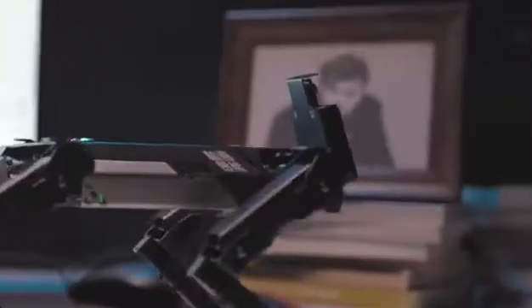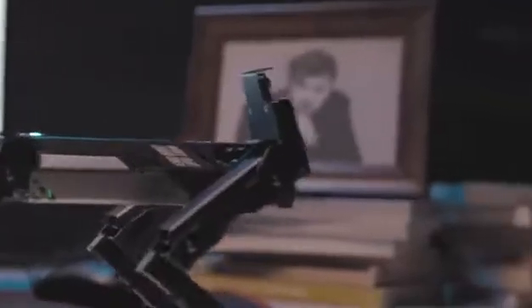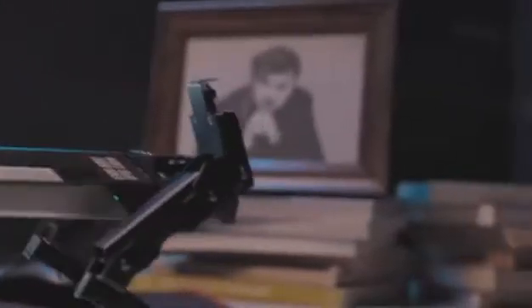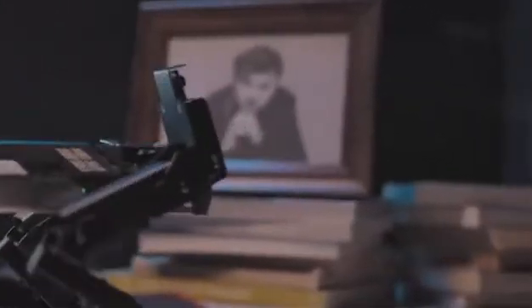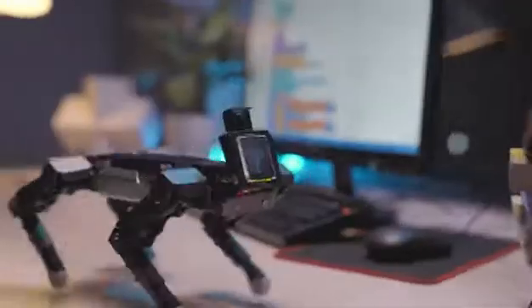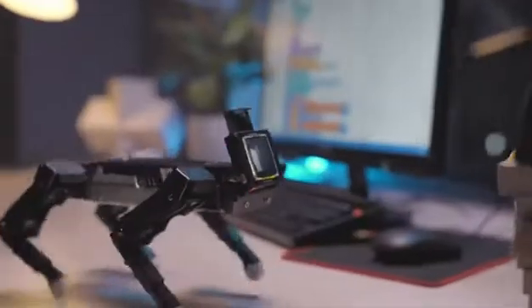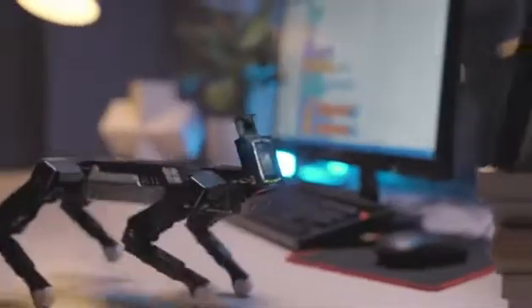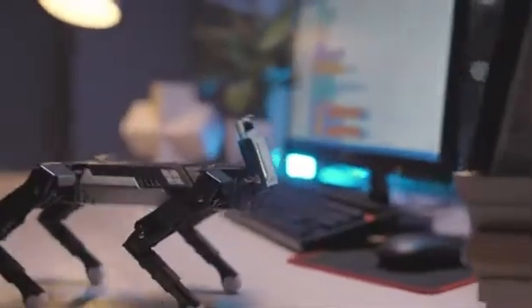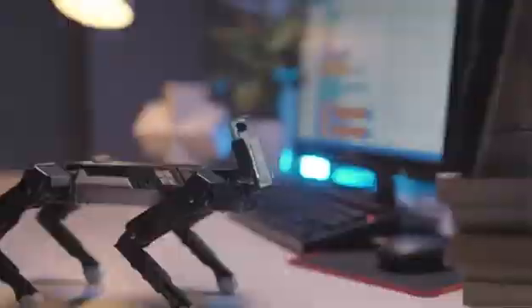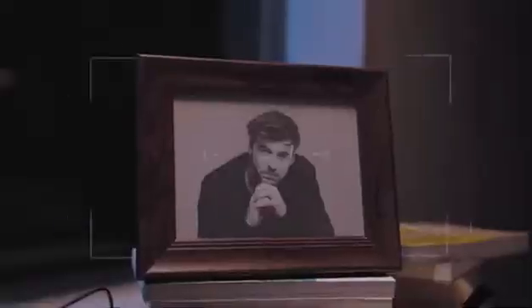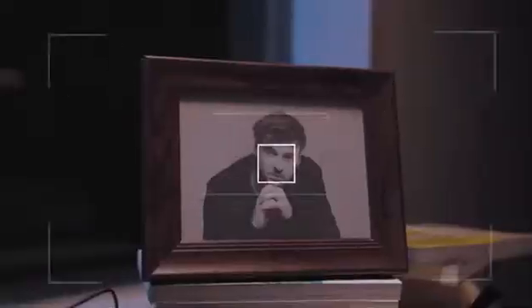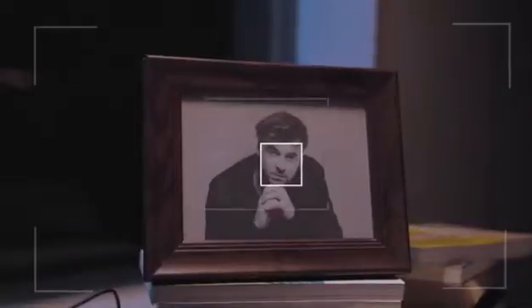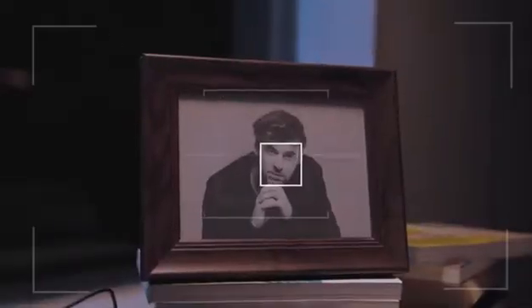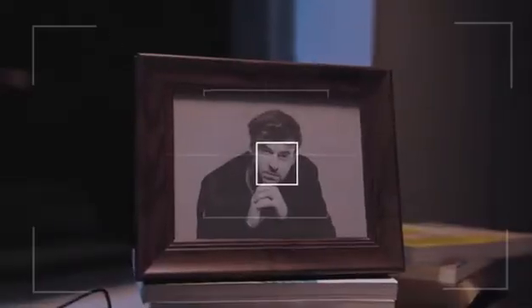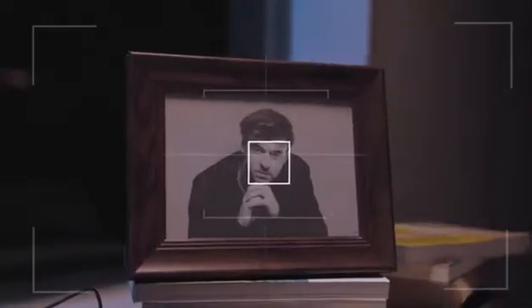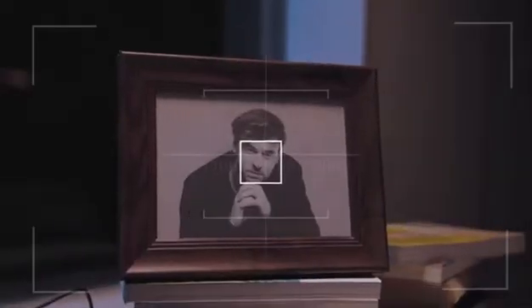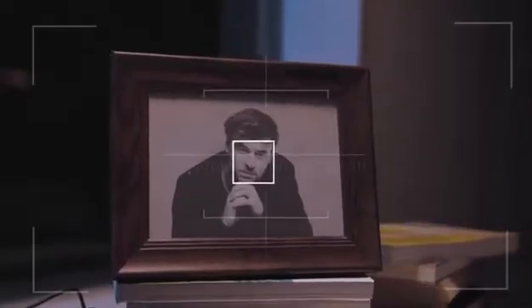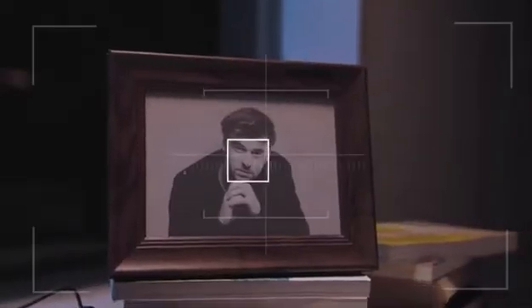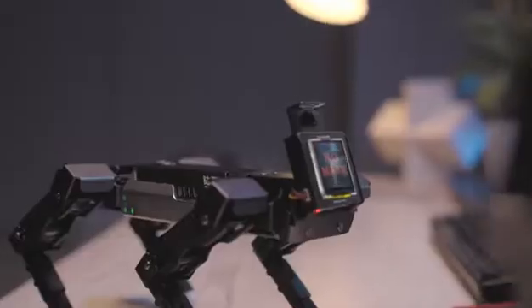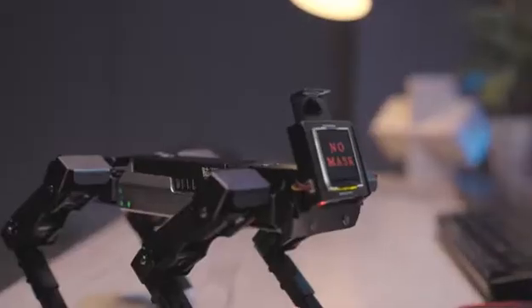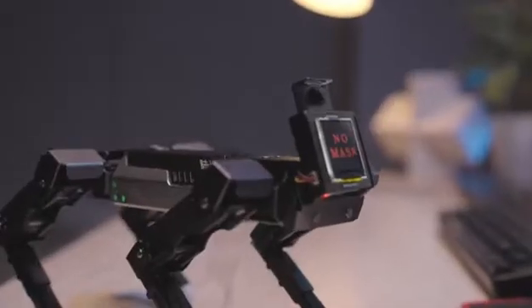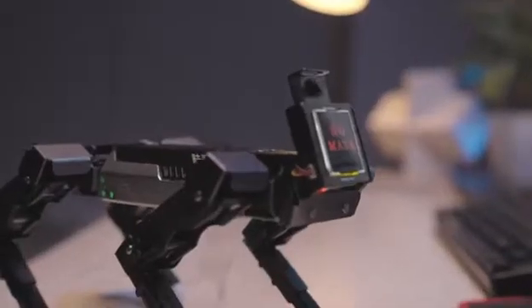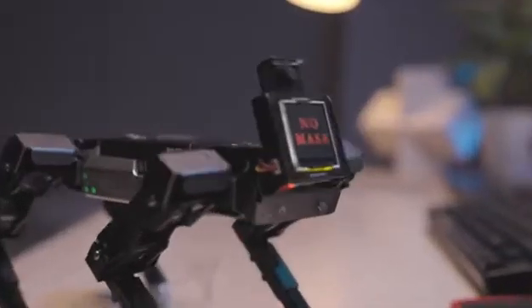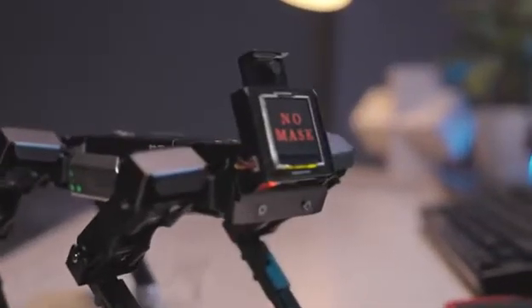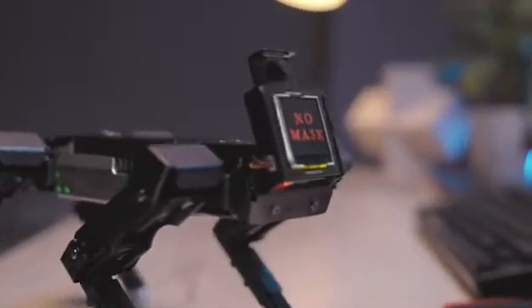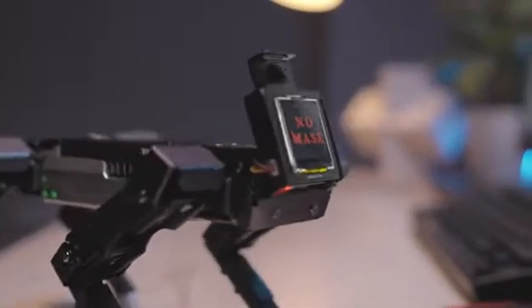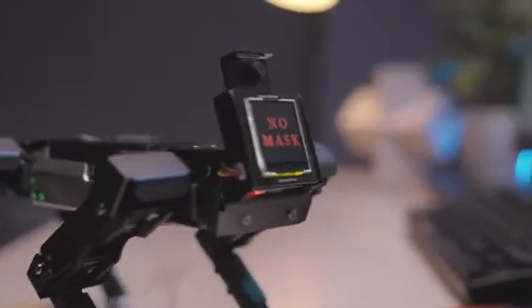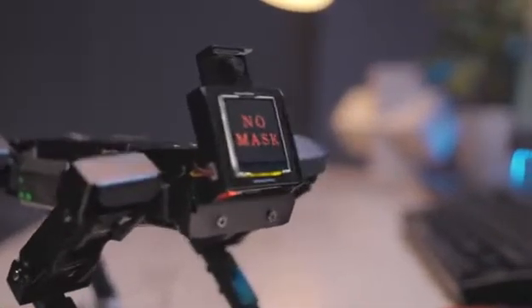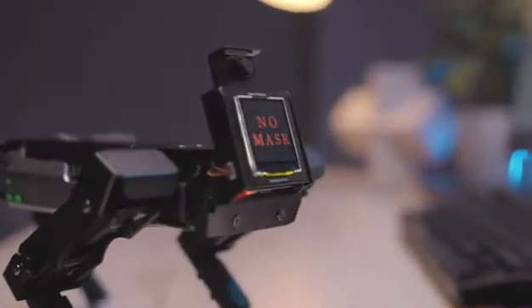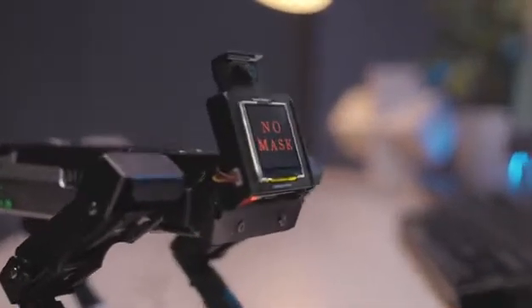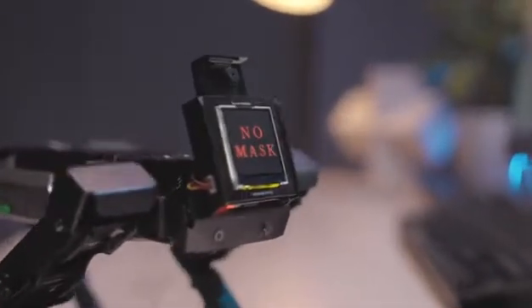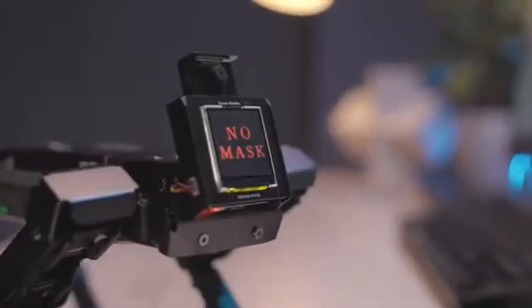EXCO not only can recognize human faces — what's more, it can remind you to put your mask on.